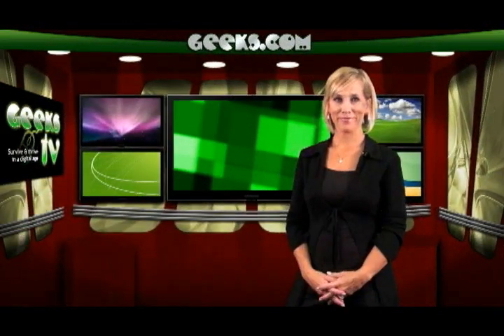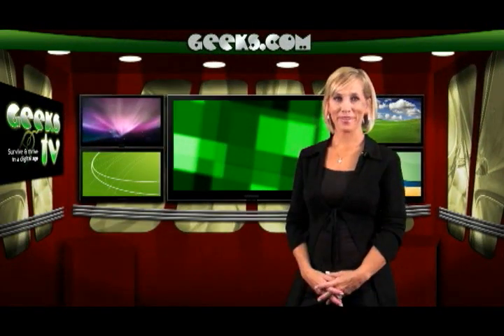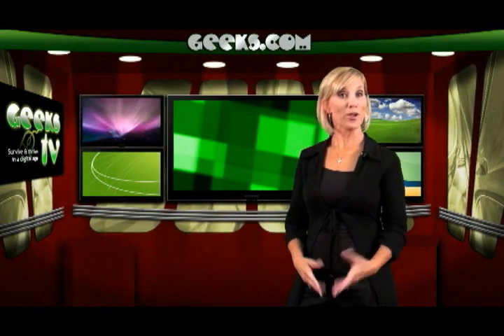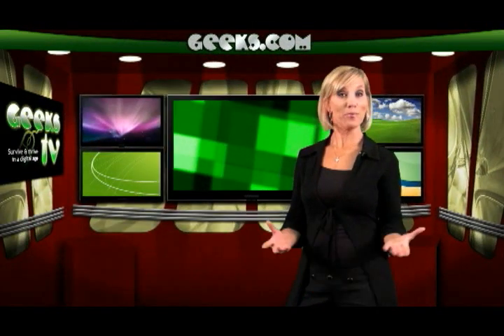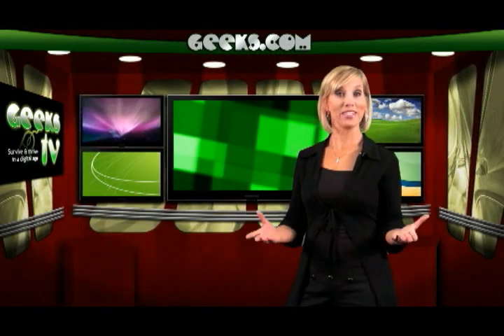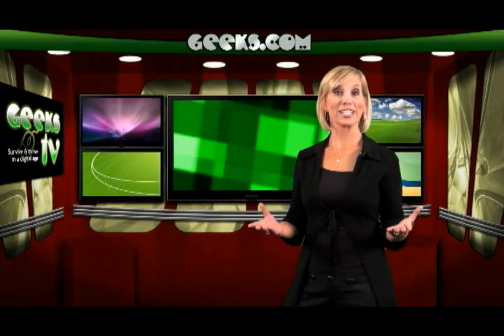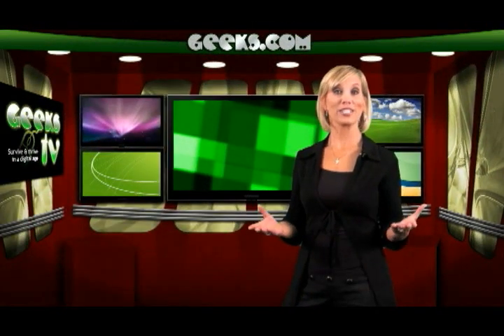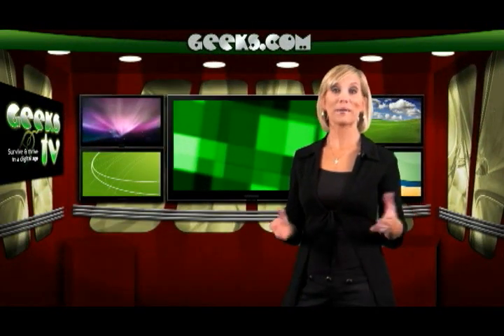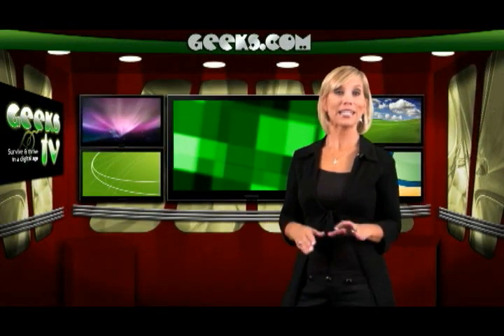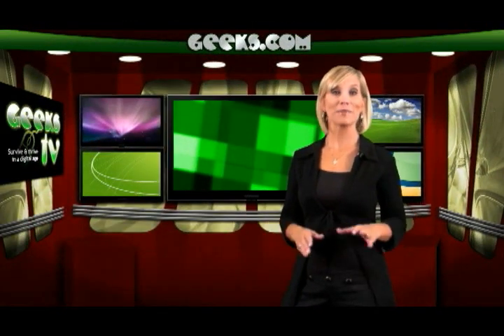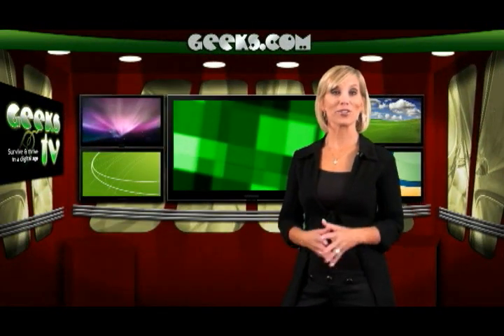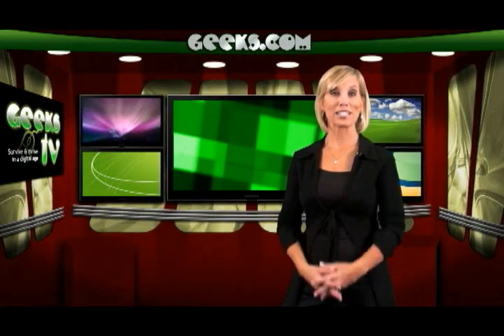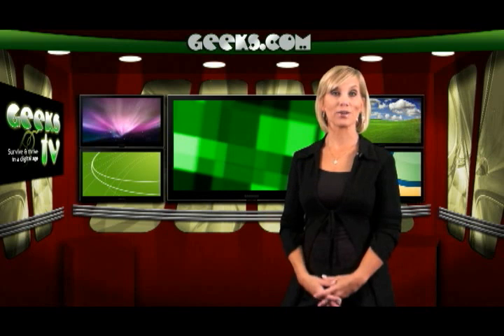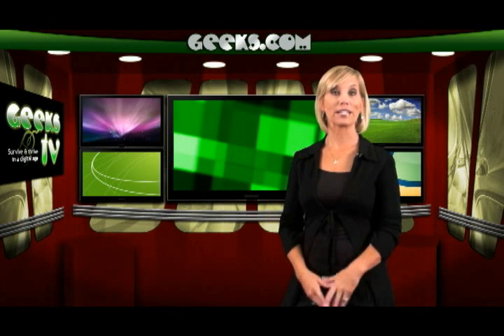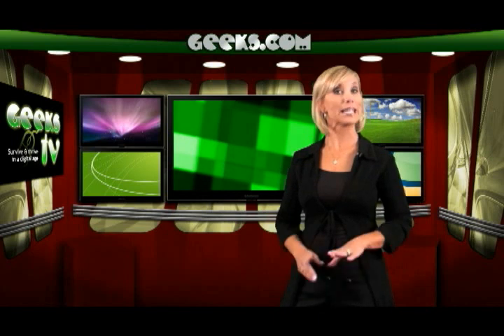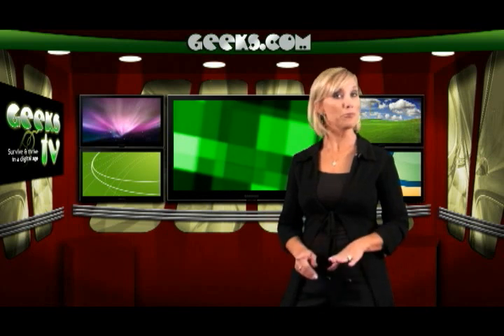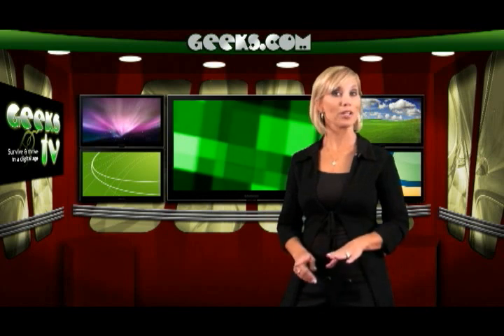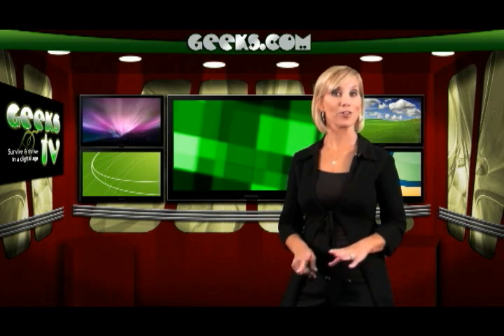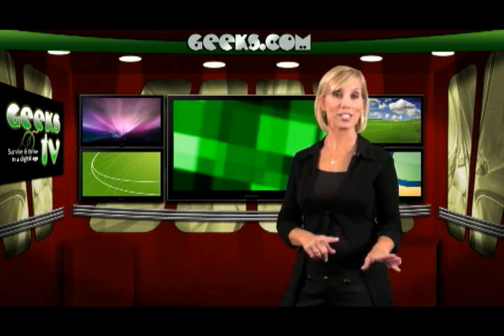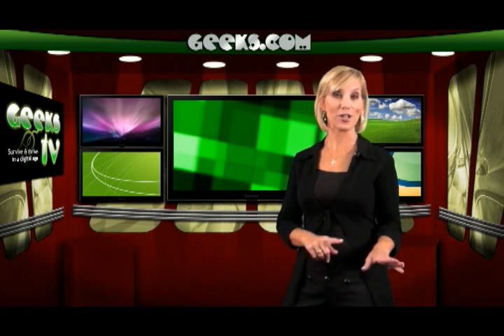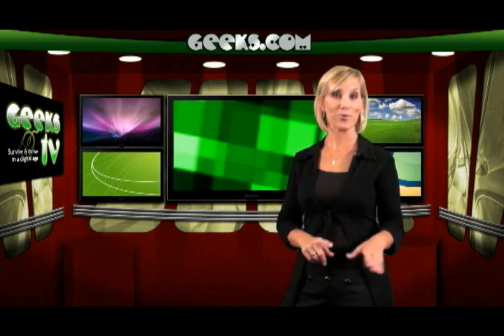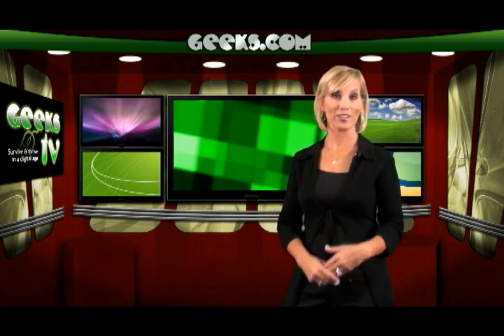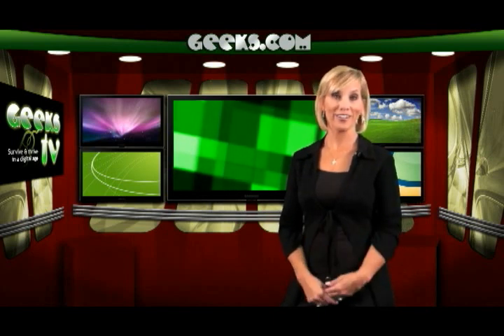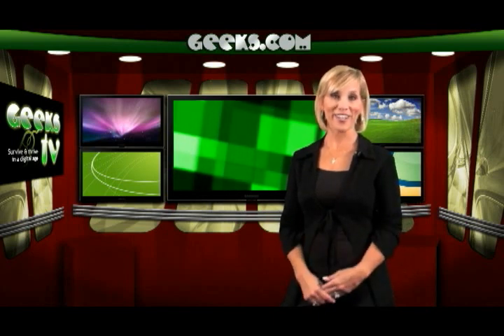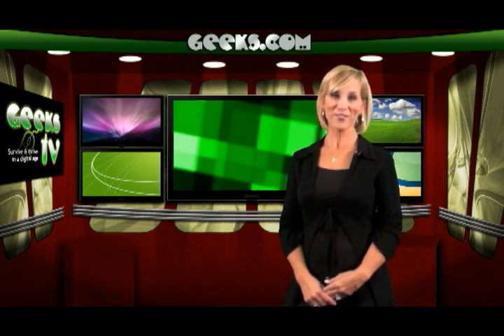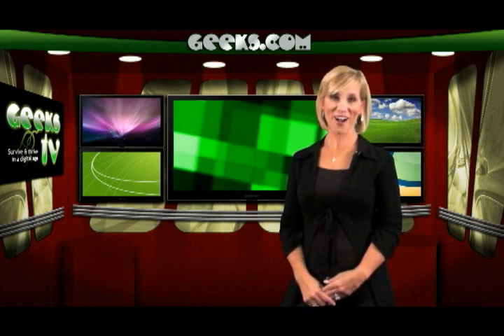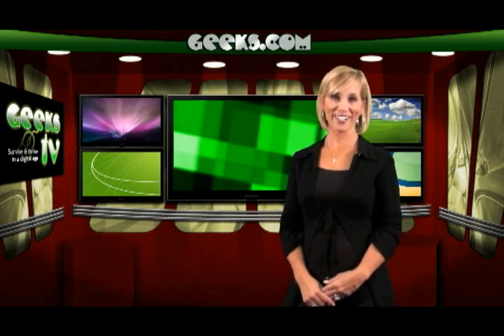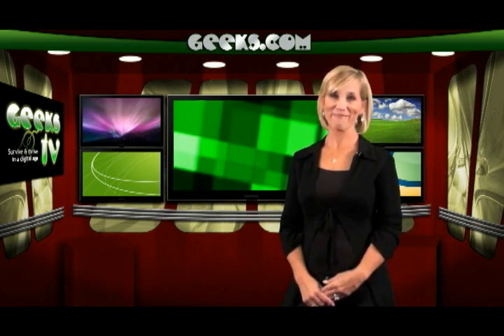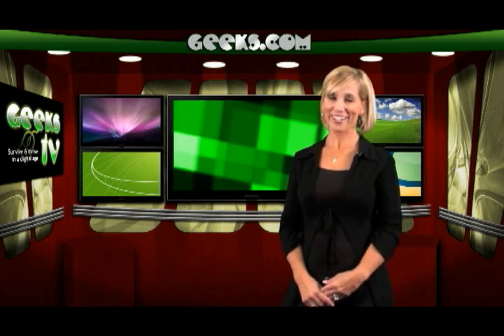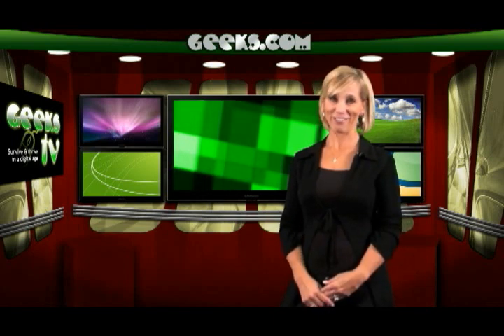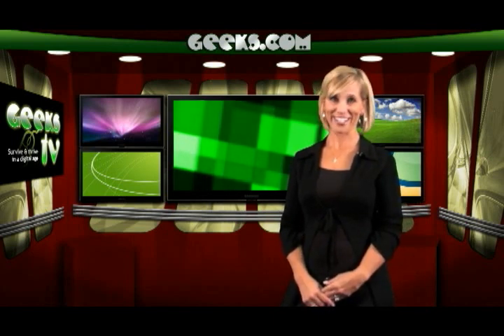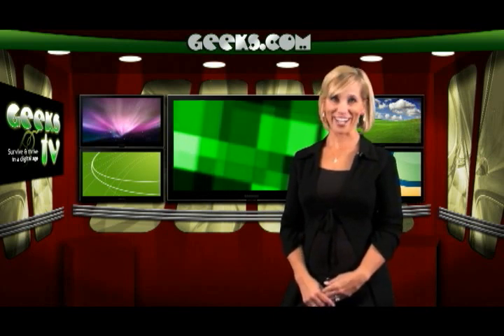We hope that this clears up any mystery surrounding netbook versus notebook. Thanks for watching and make it a great day.